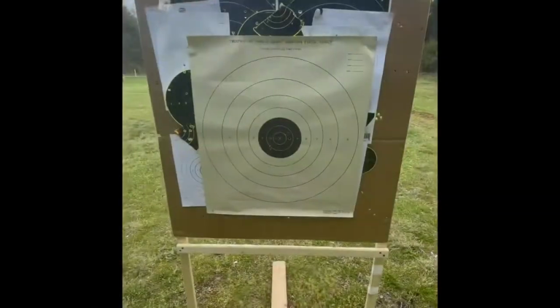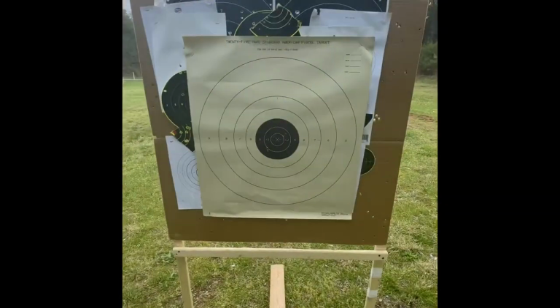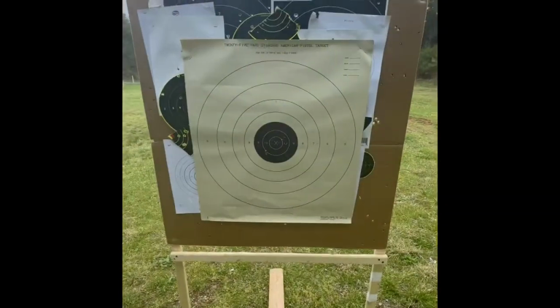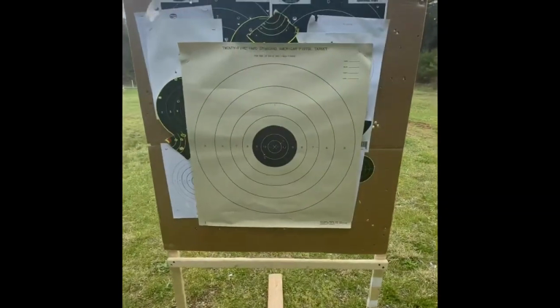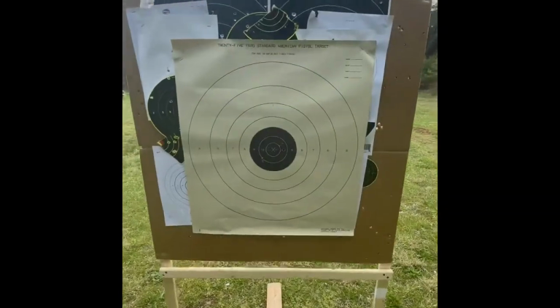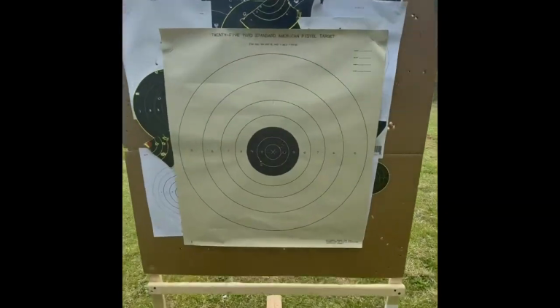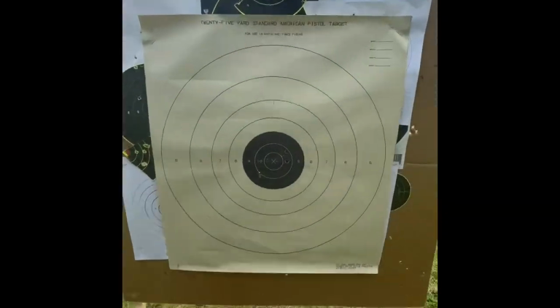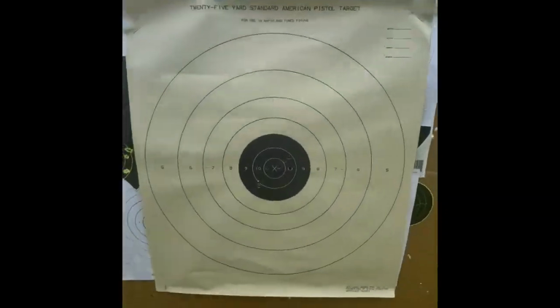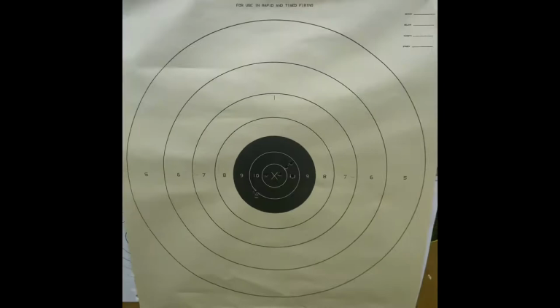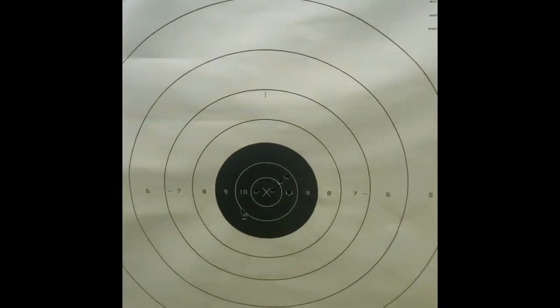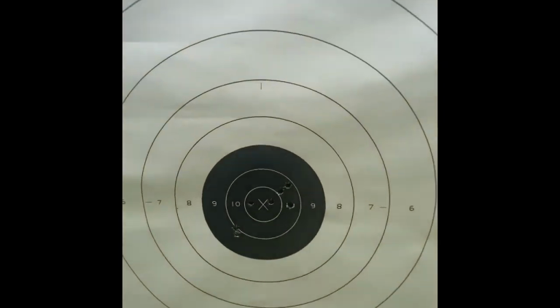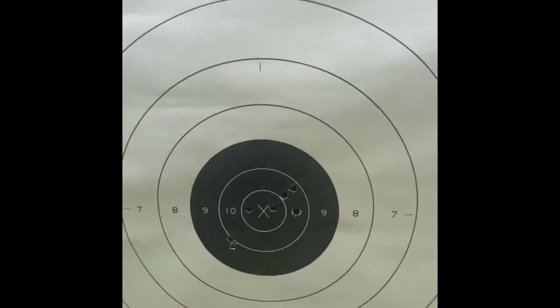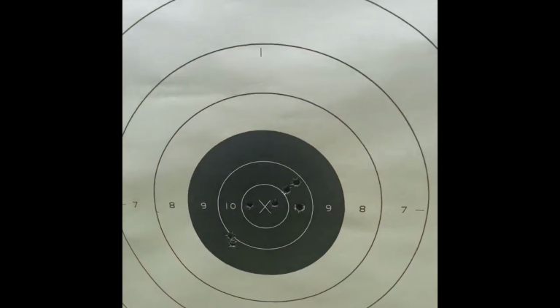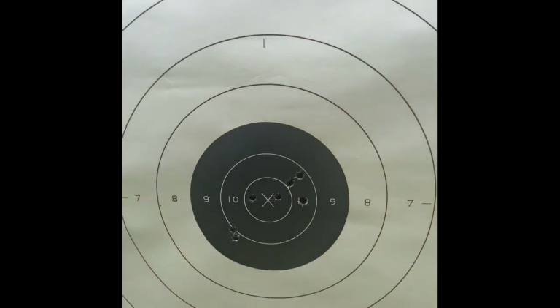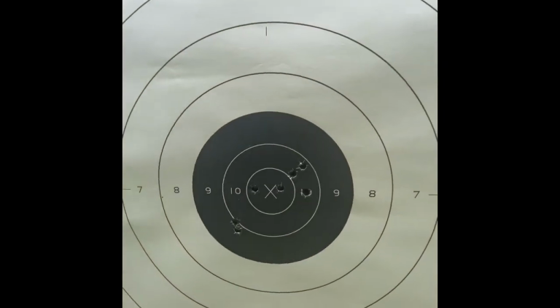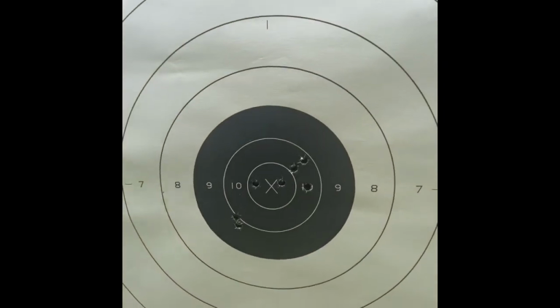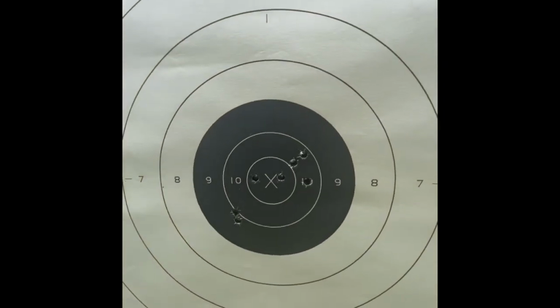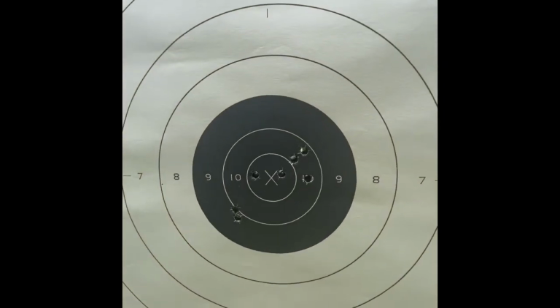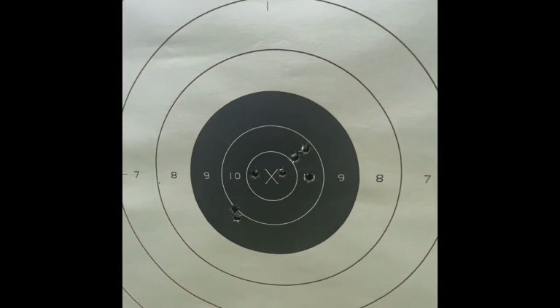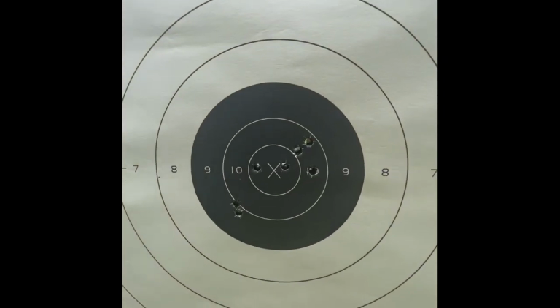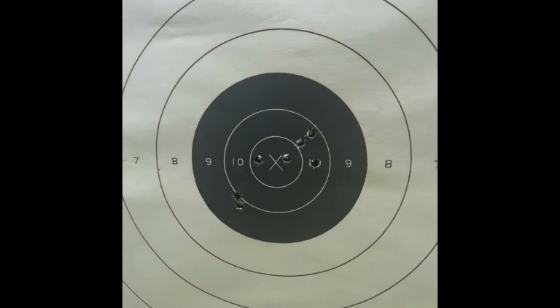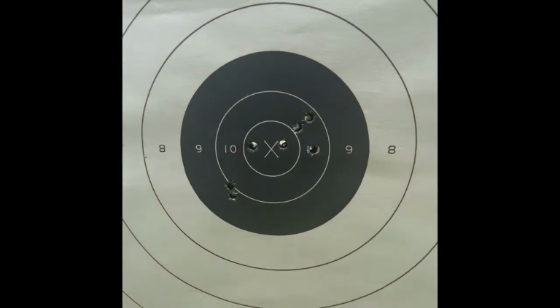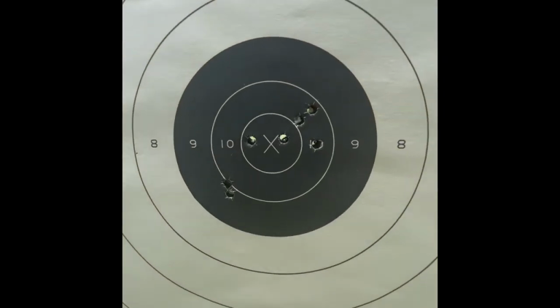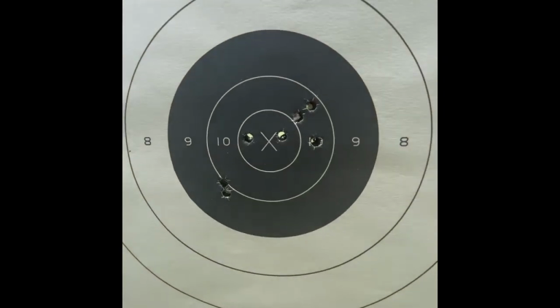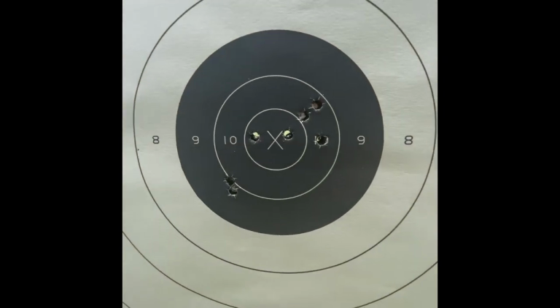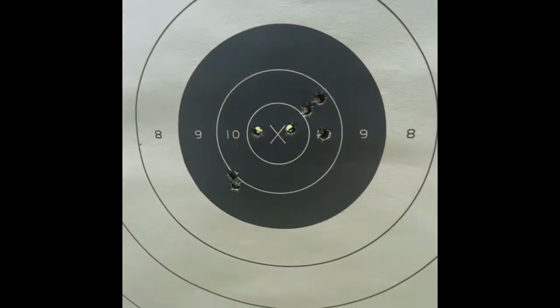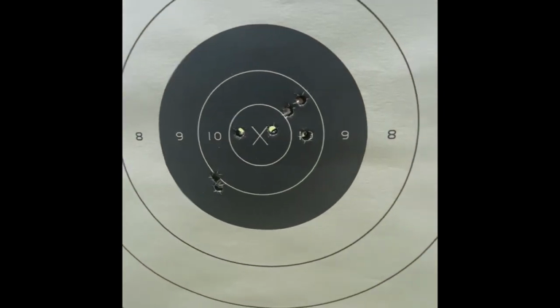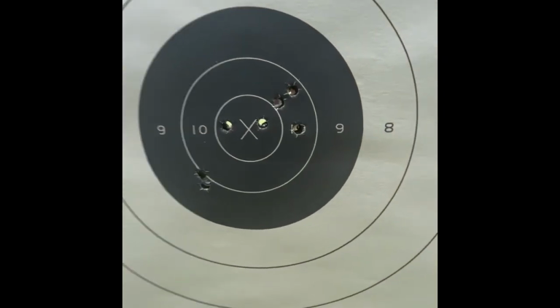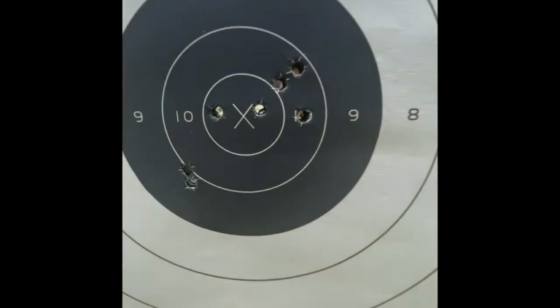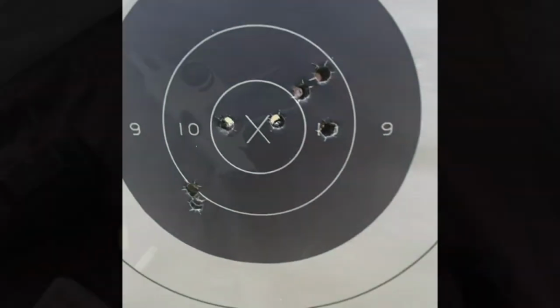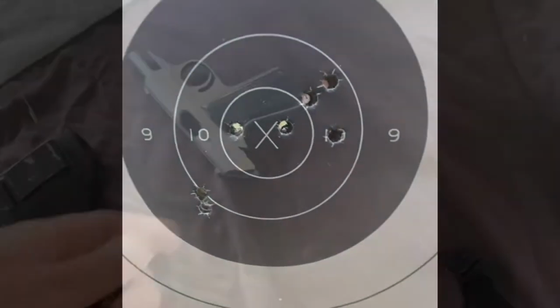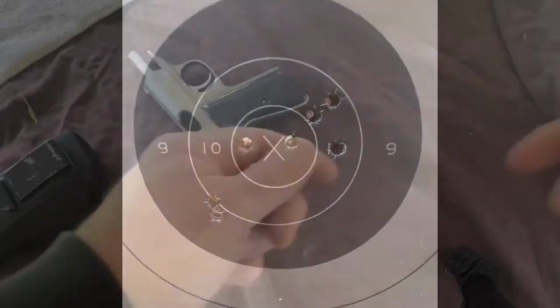The range safety officer called a ceasefire, and I can see the six rounds I've shot are here. So far, so good.